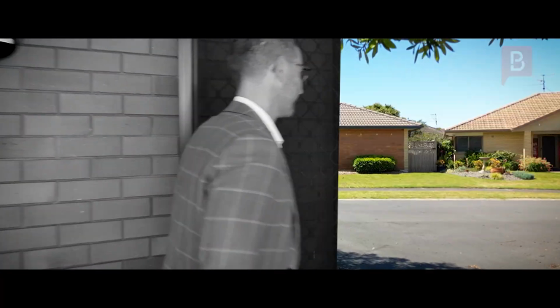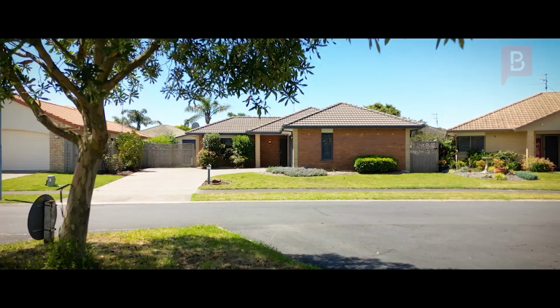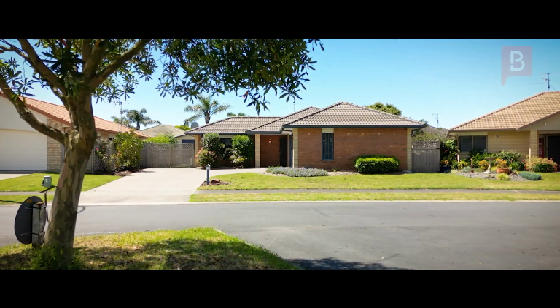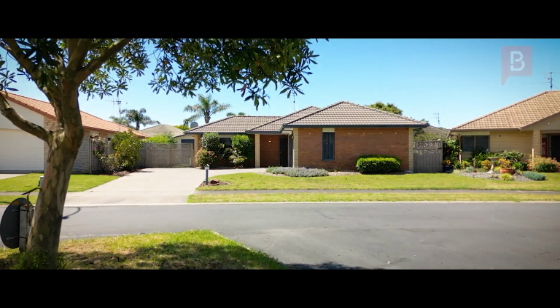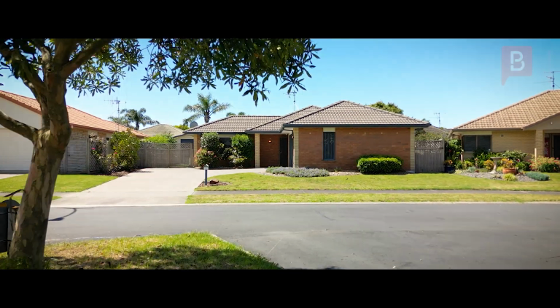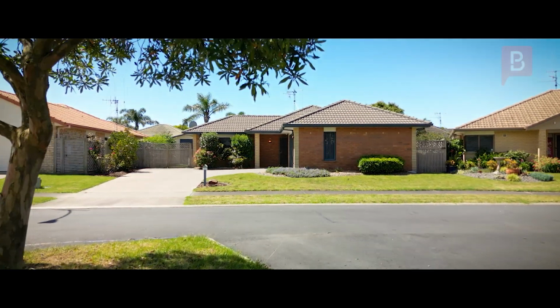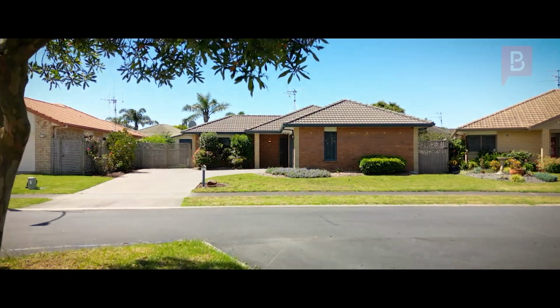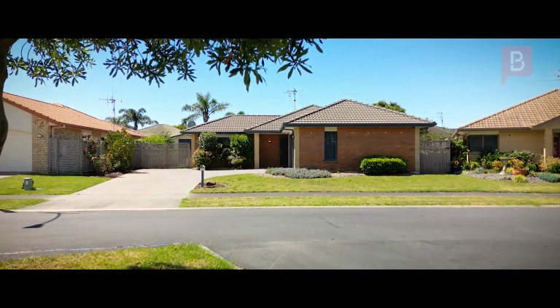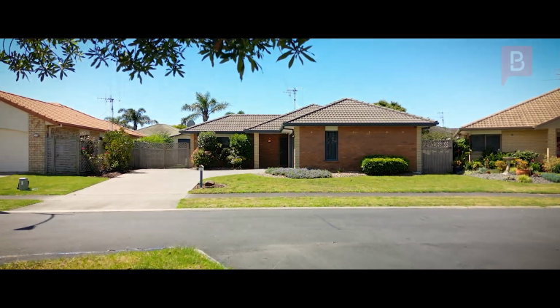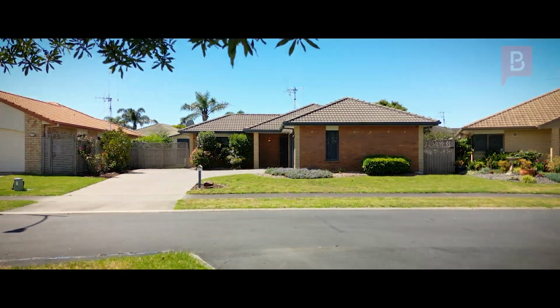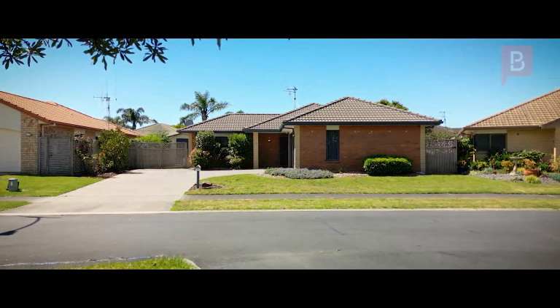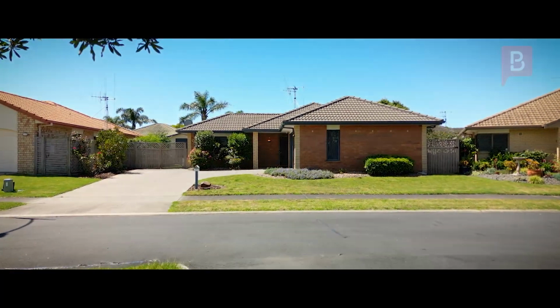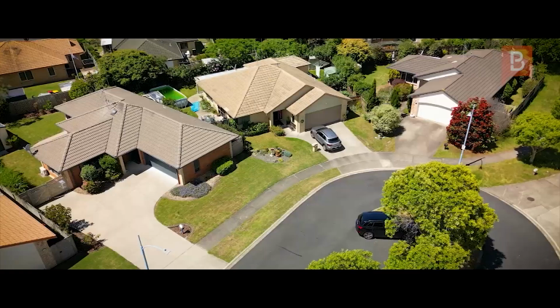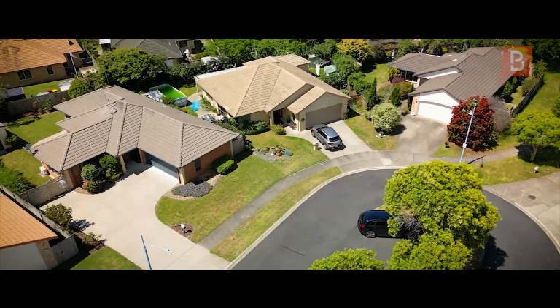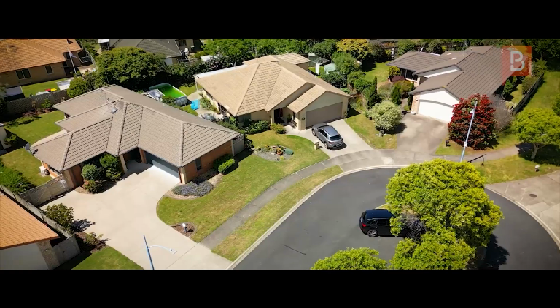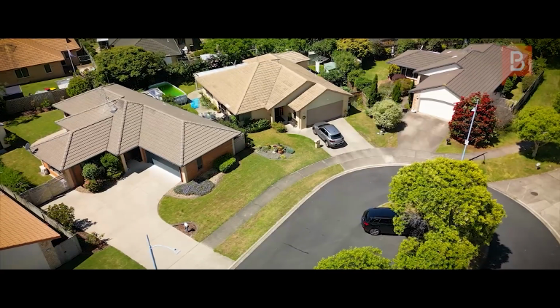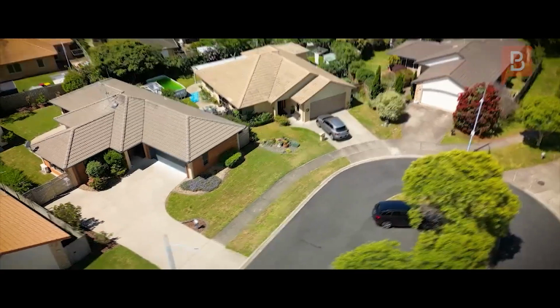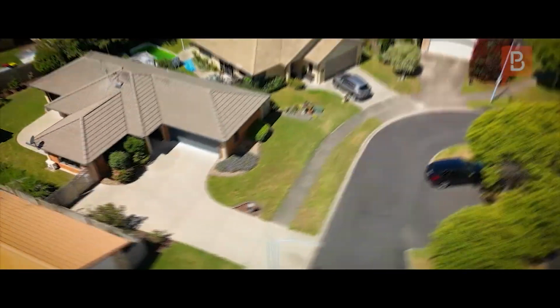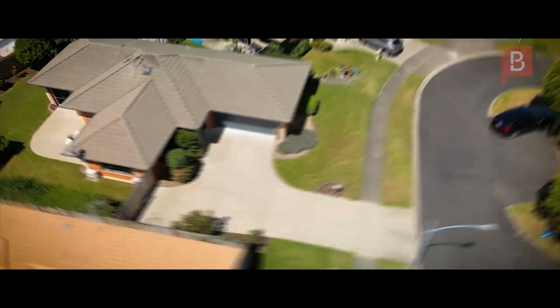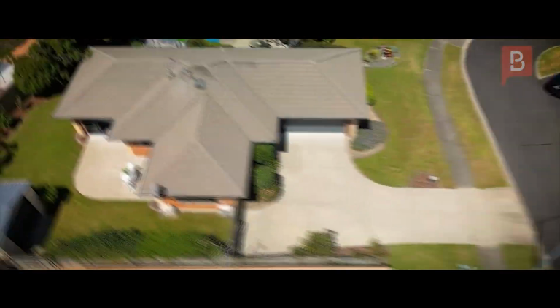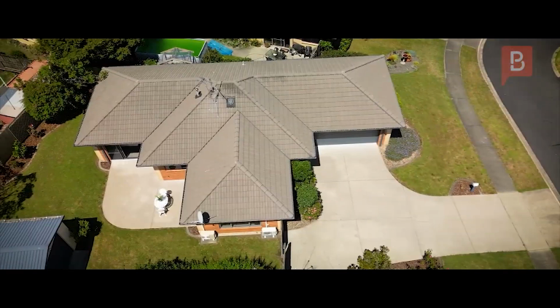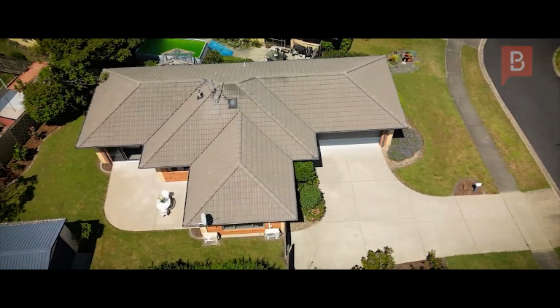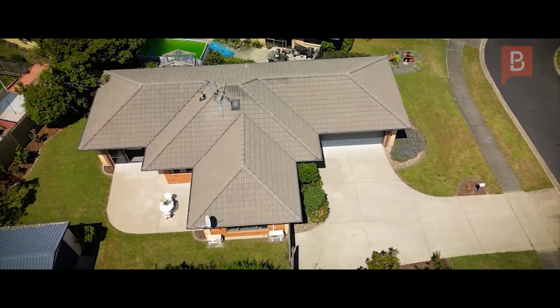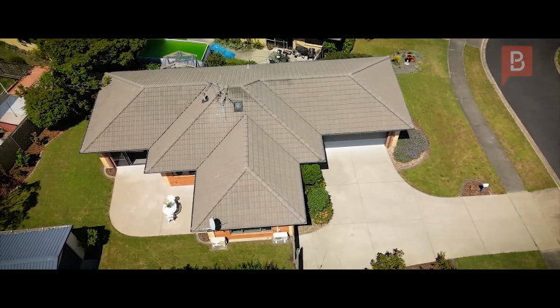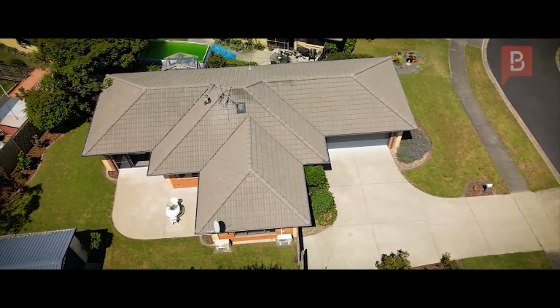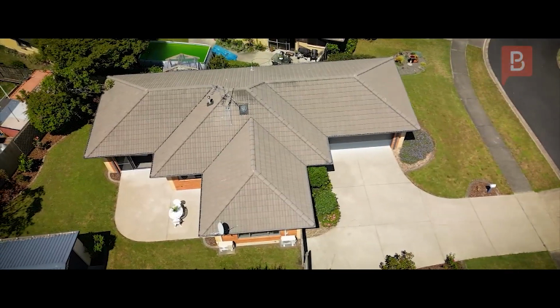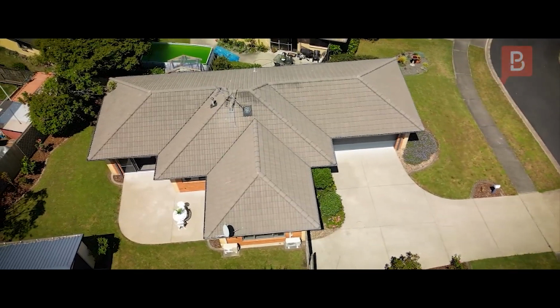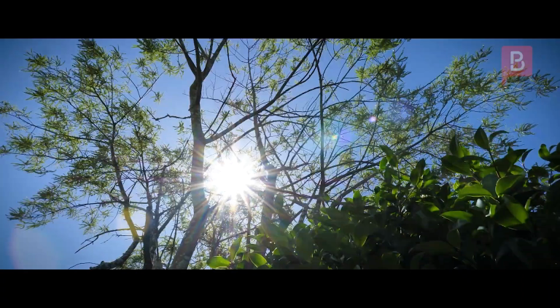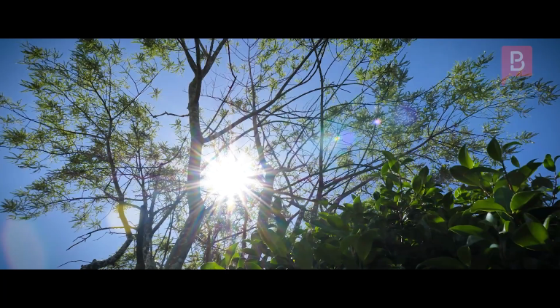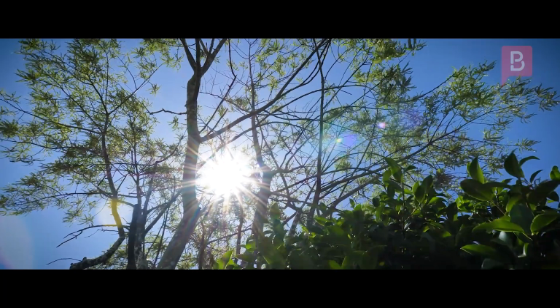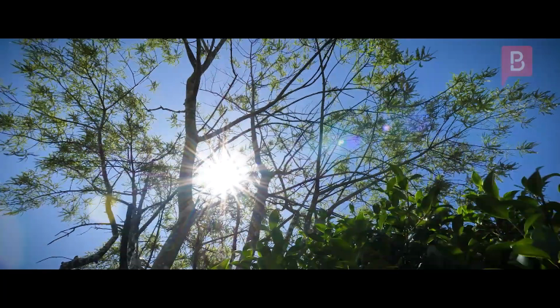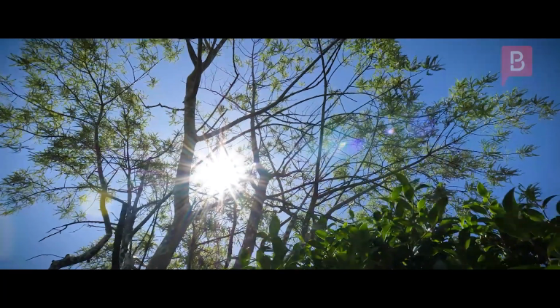Set over 562 square metres, the section is fully fenced, perfect for the kids and pets to play all summer long.